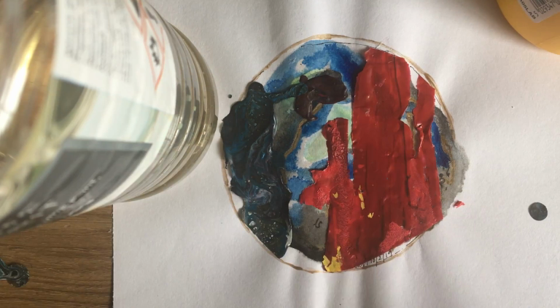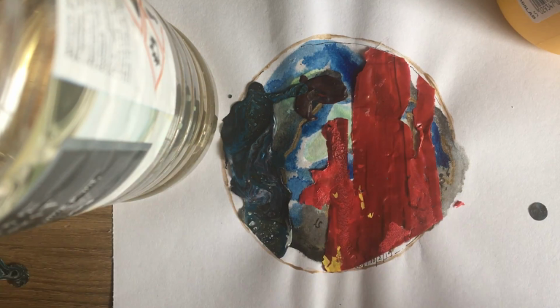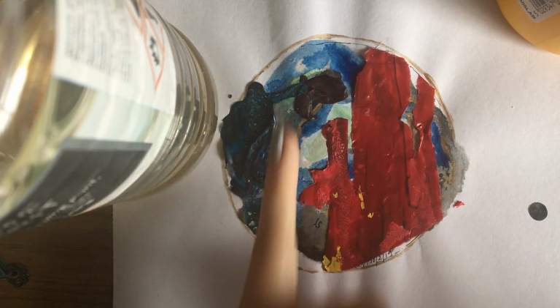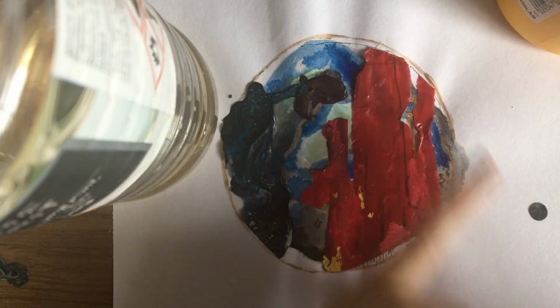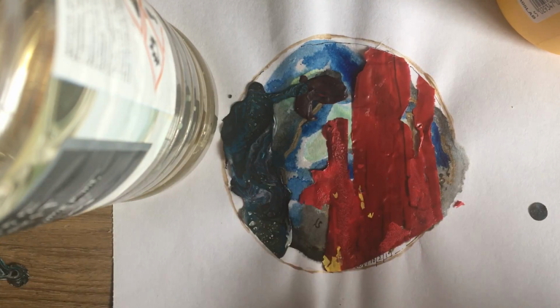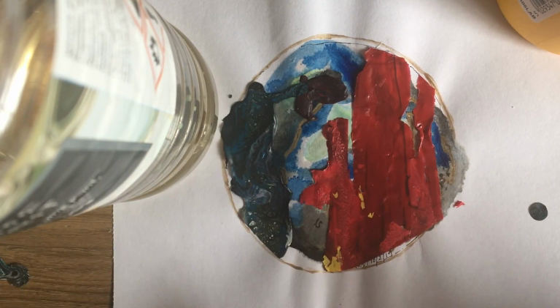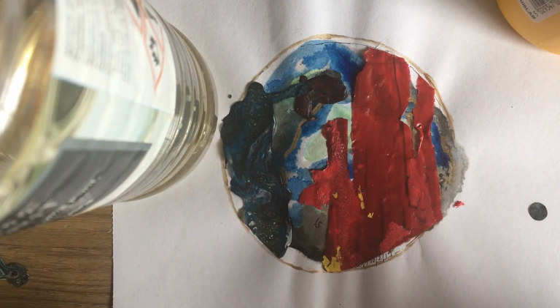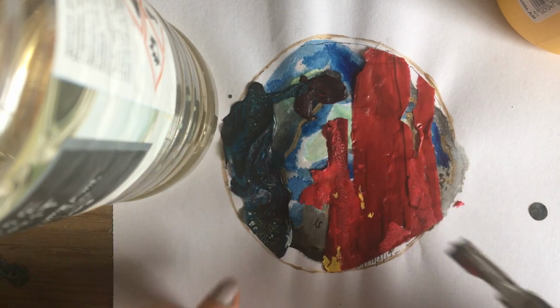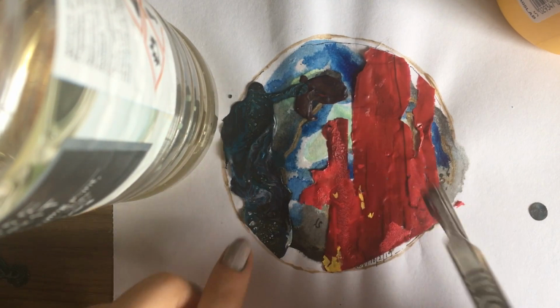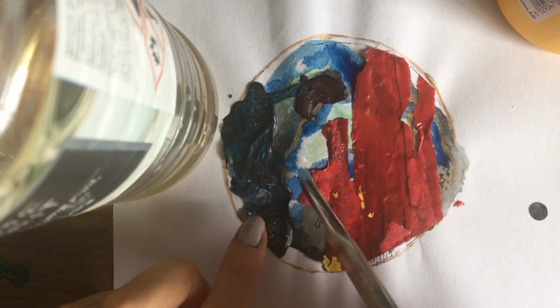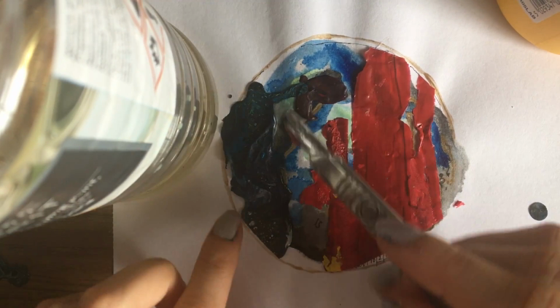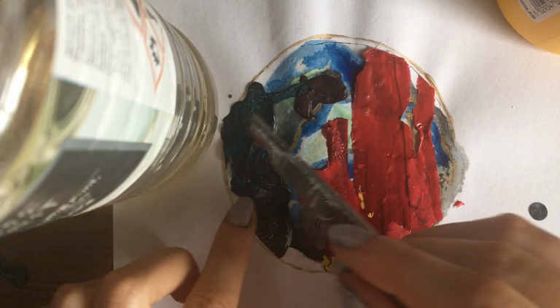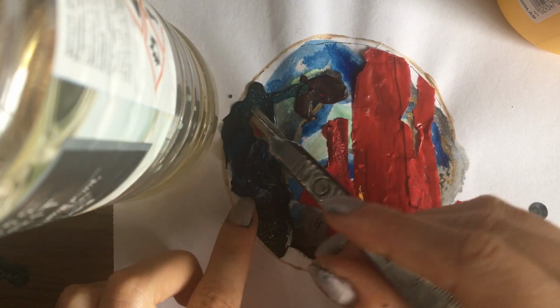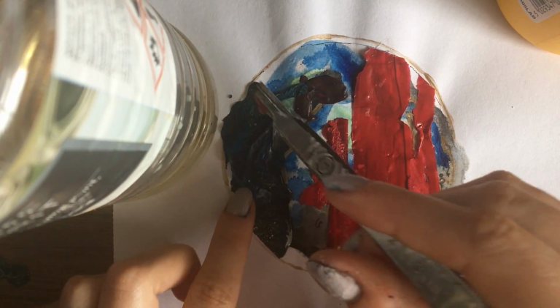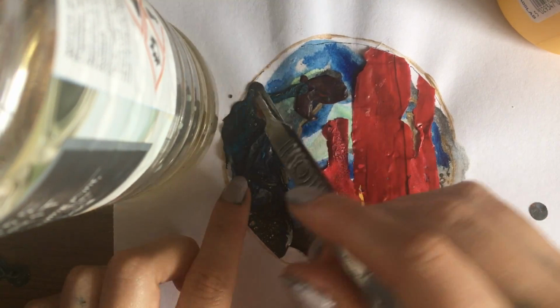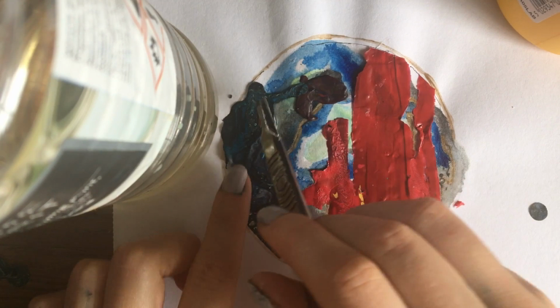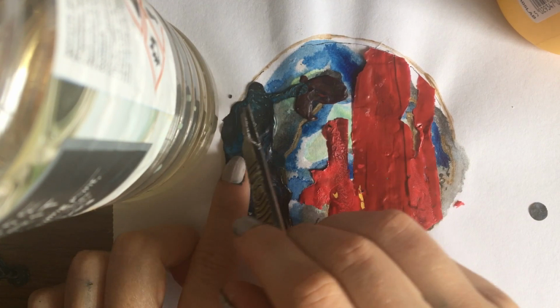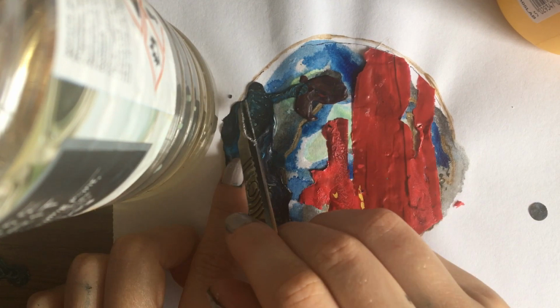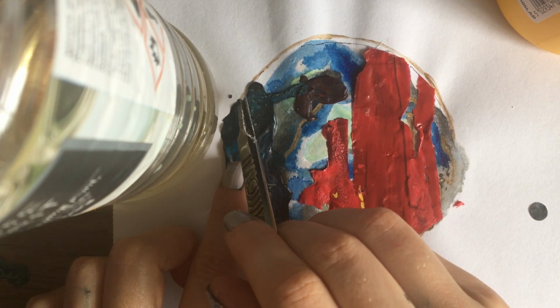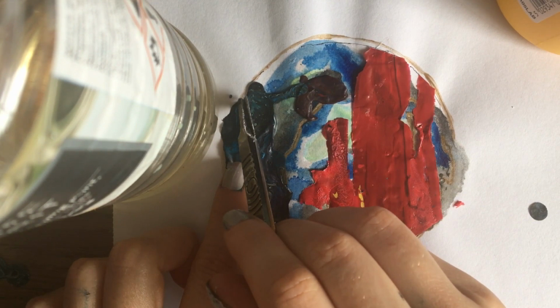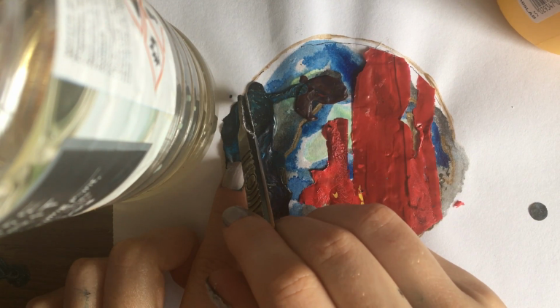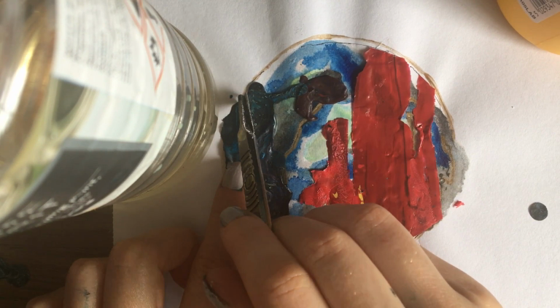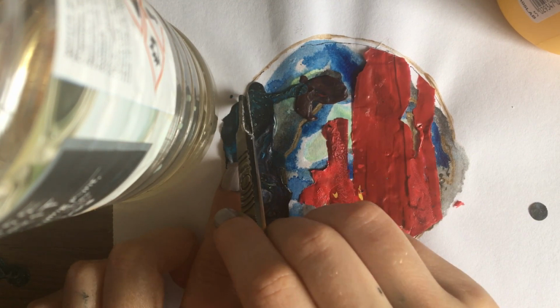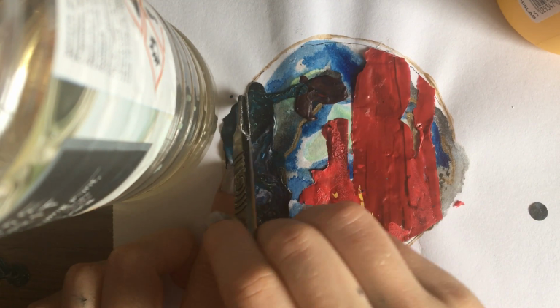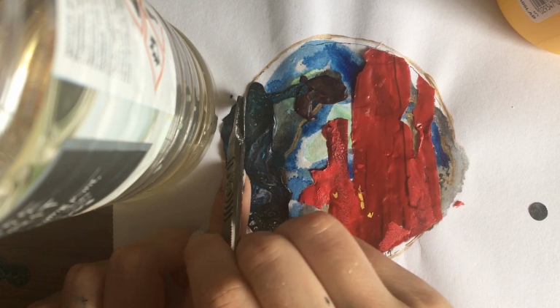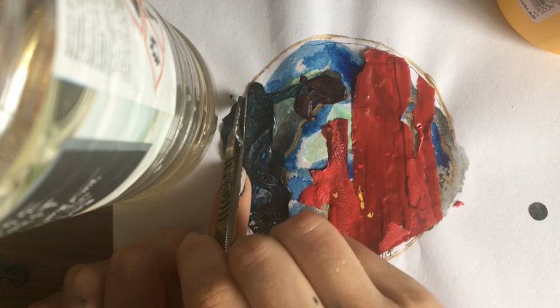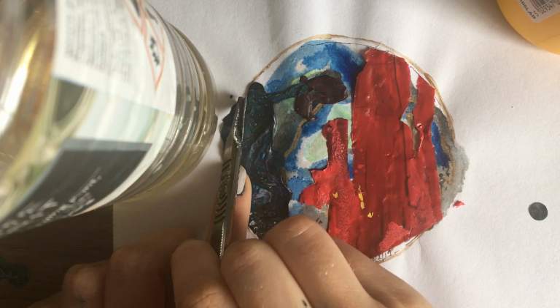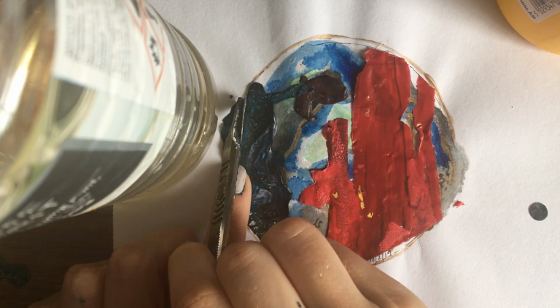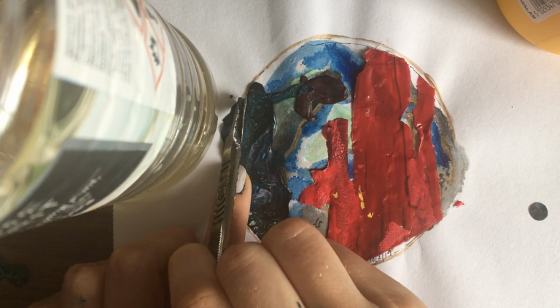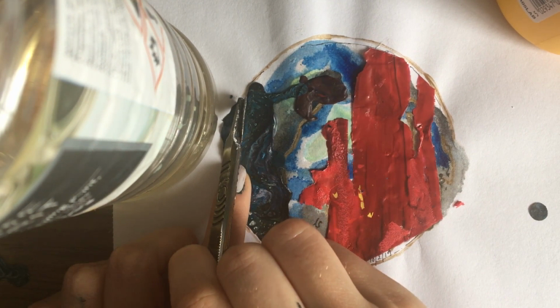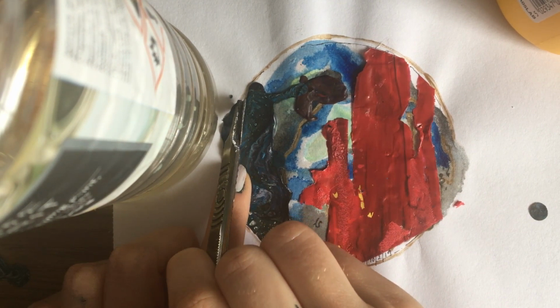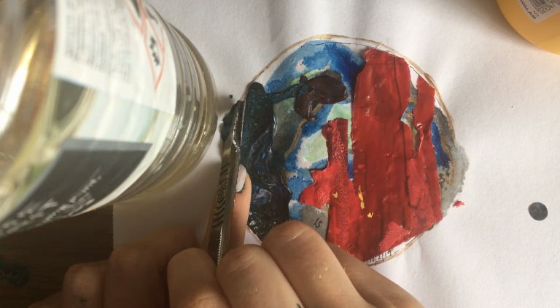This gold circle is really, really annoying me. I don't like it at all.